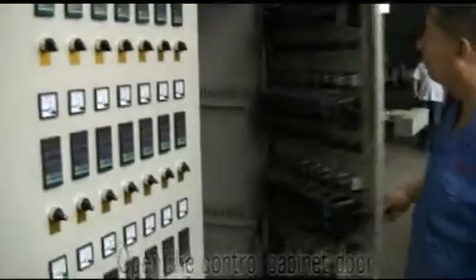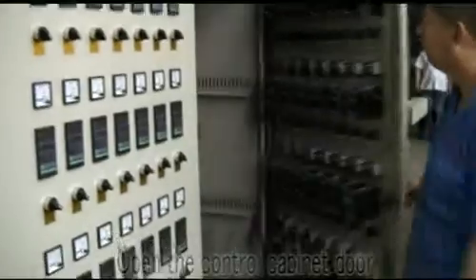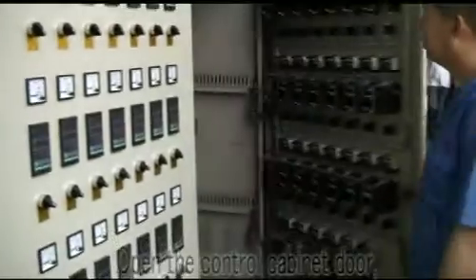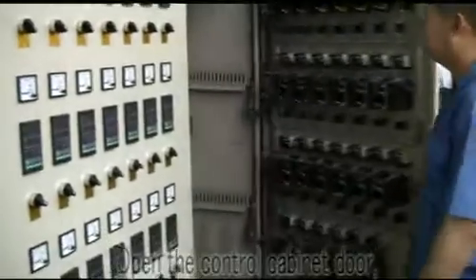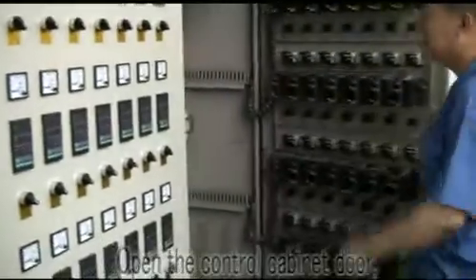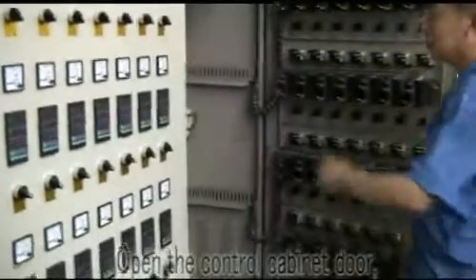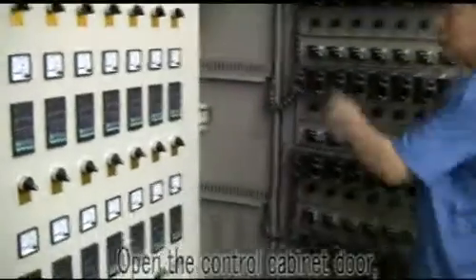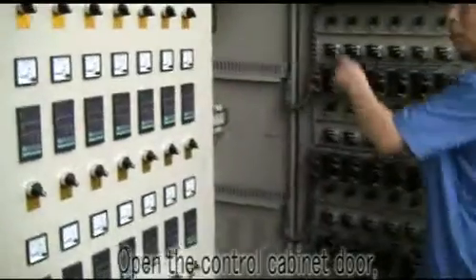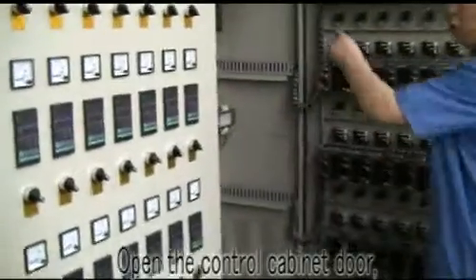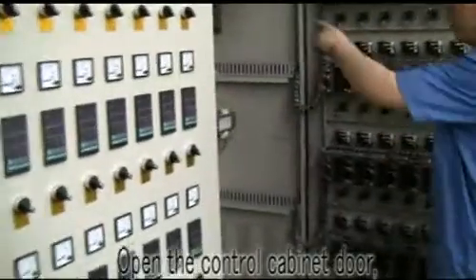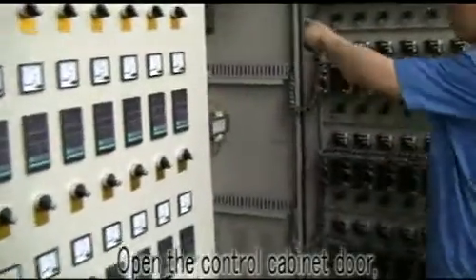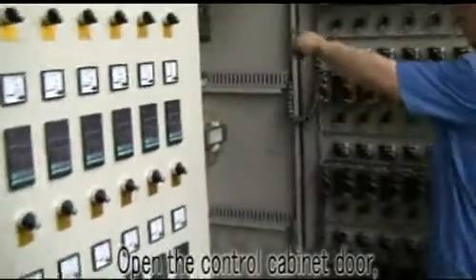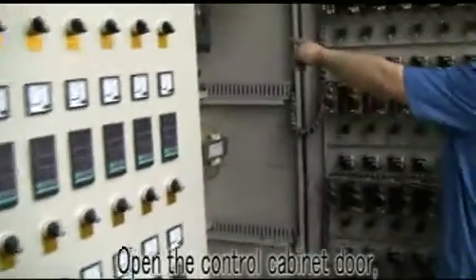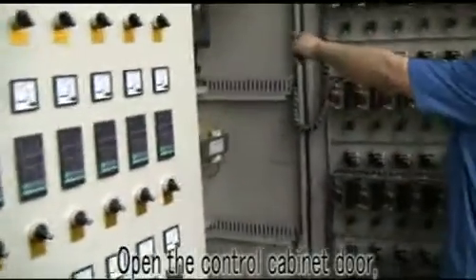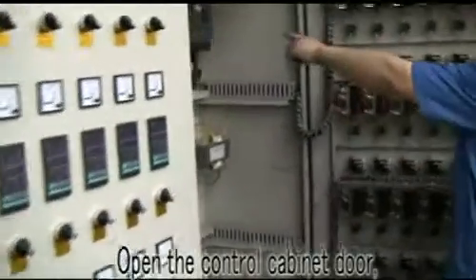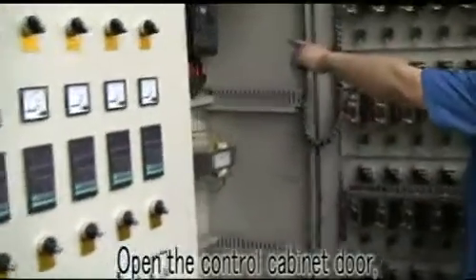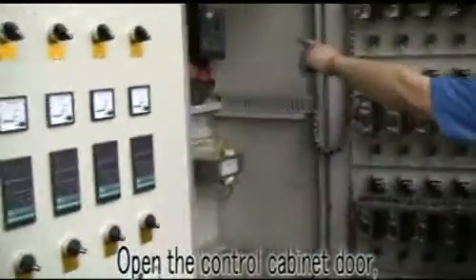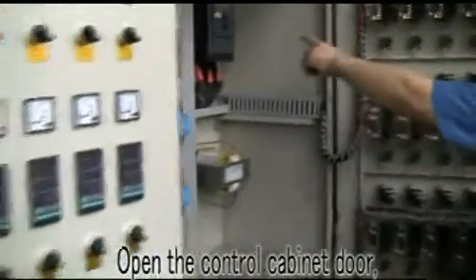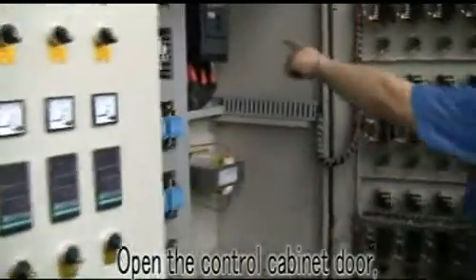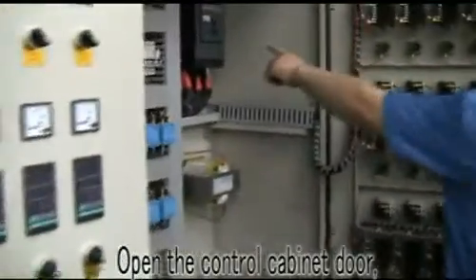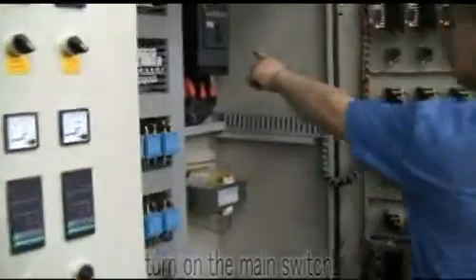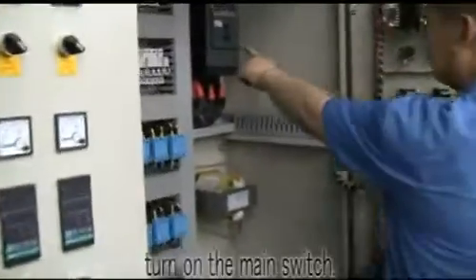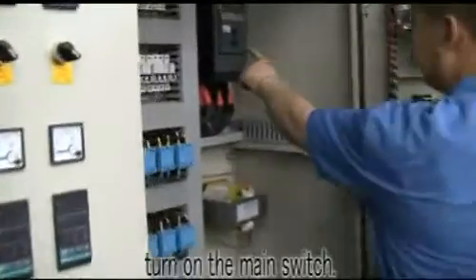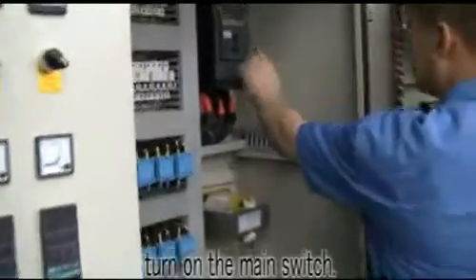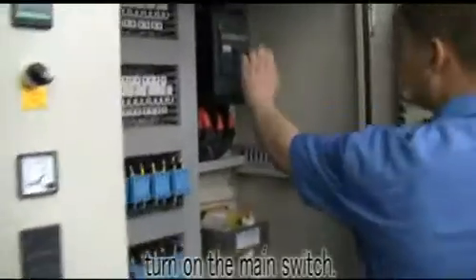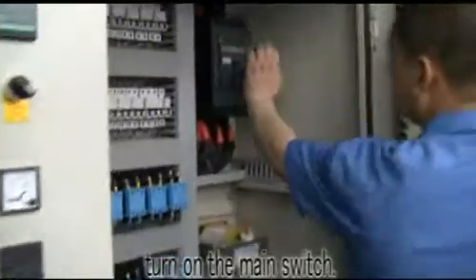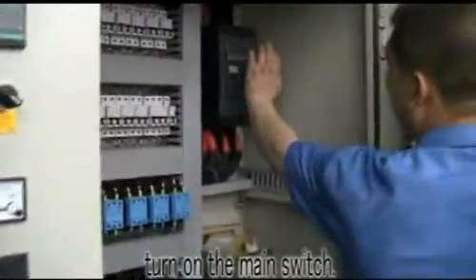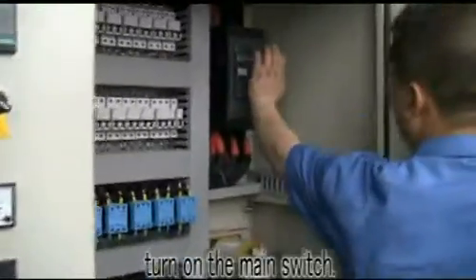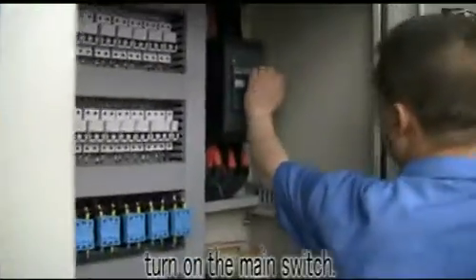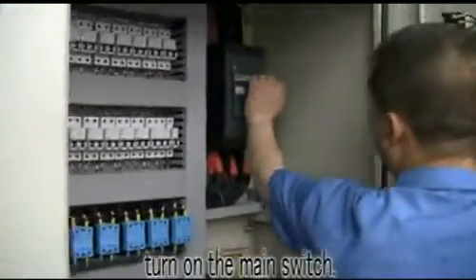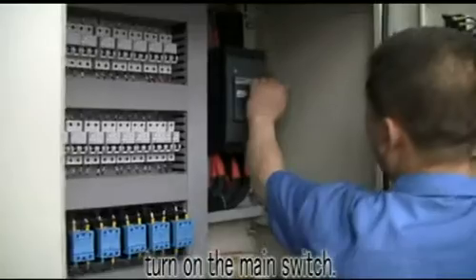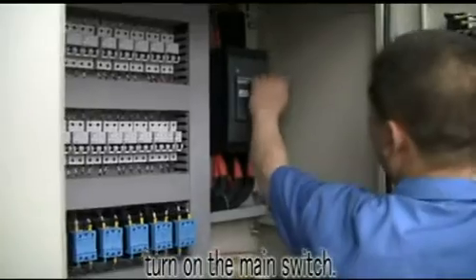Open the main control cabinet door and turn on the main switch.